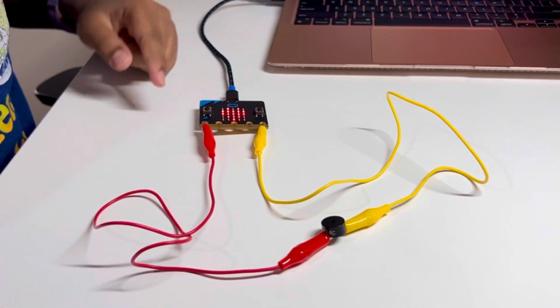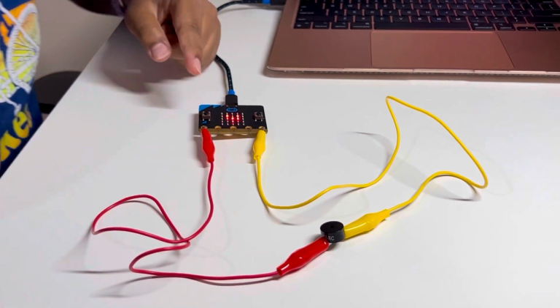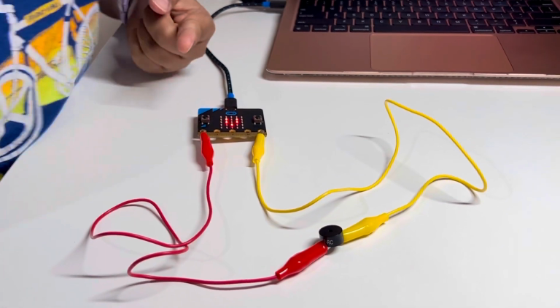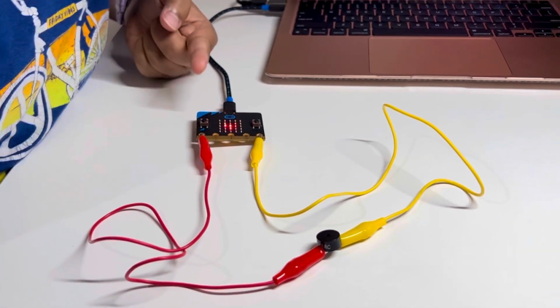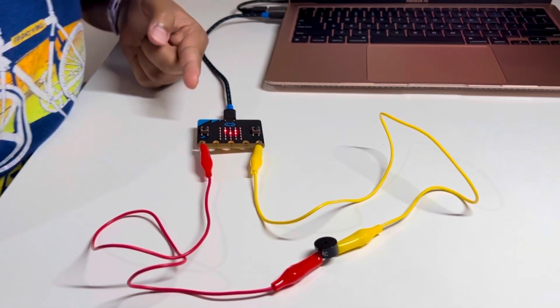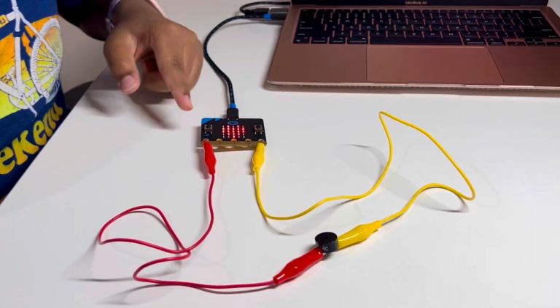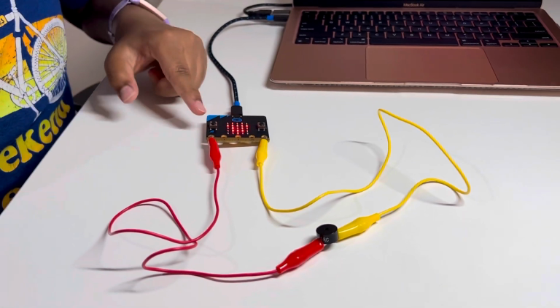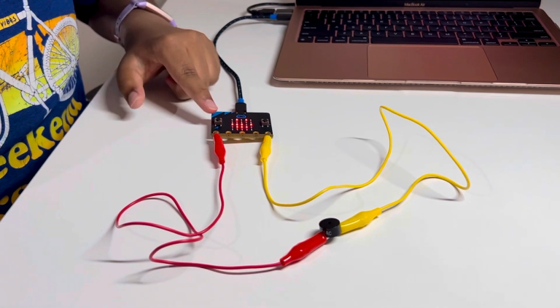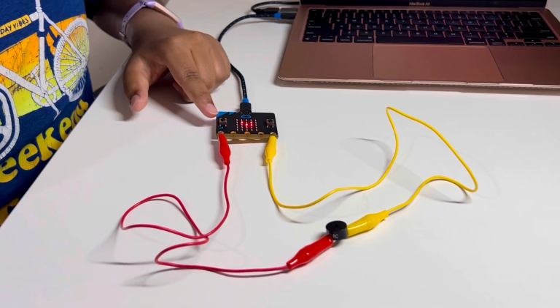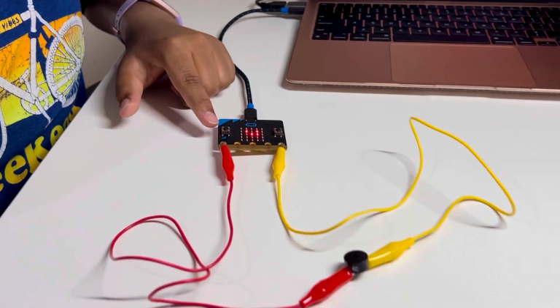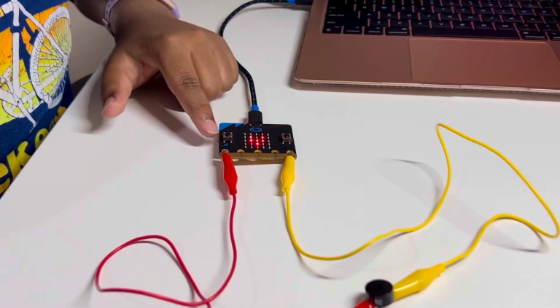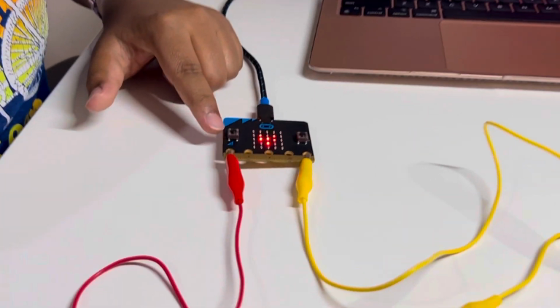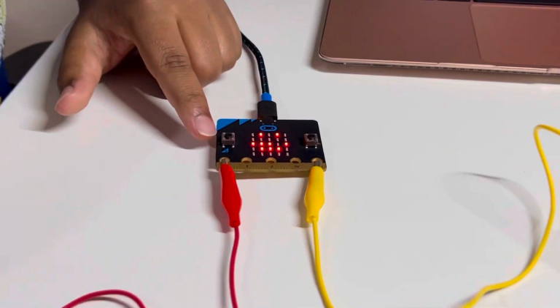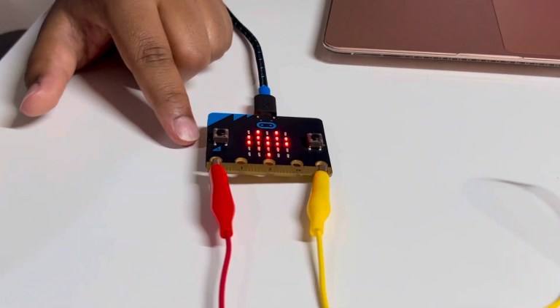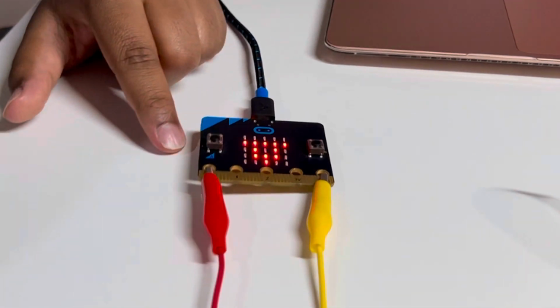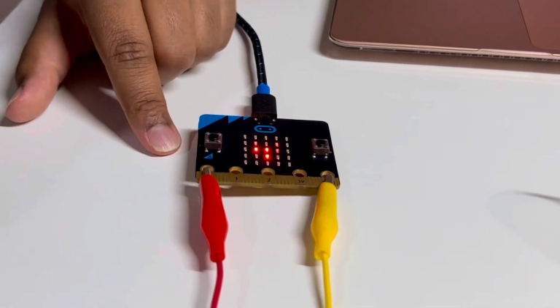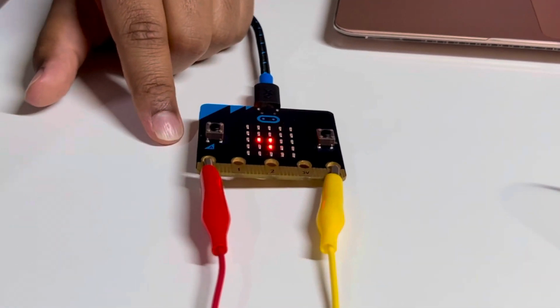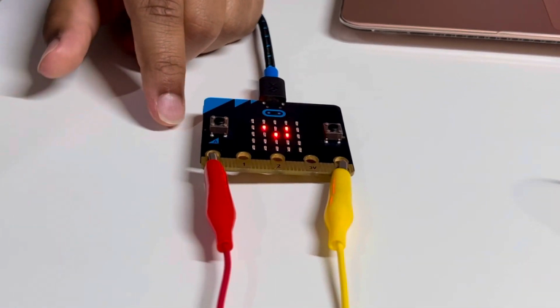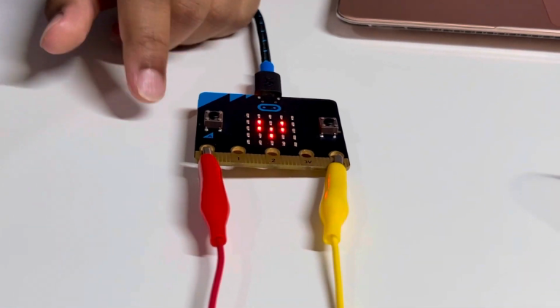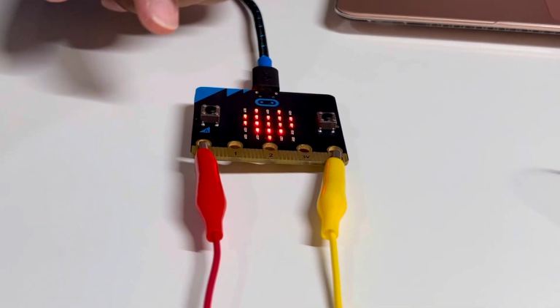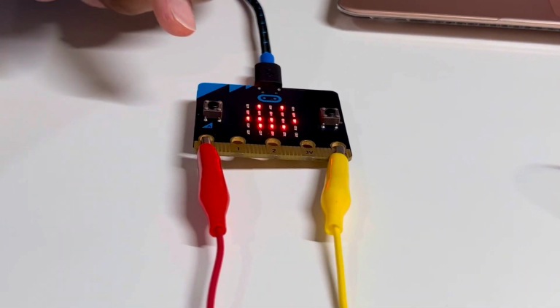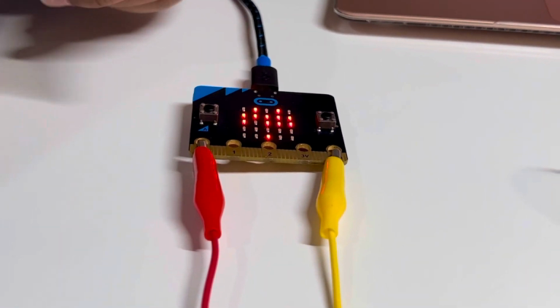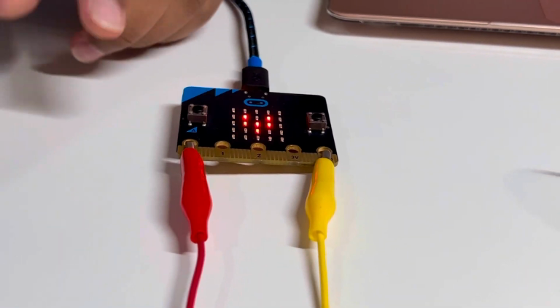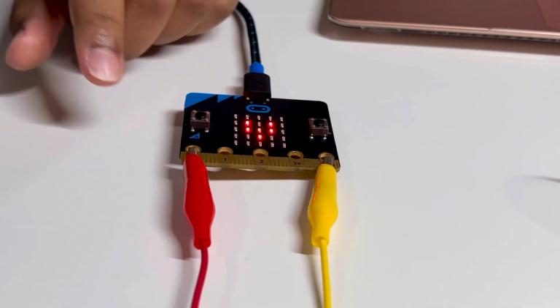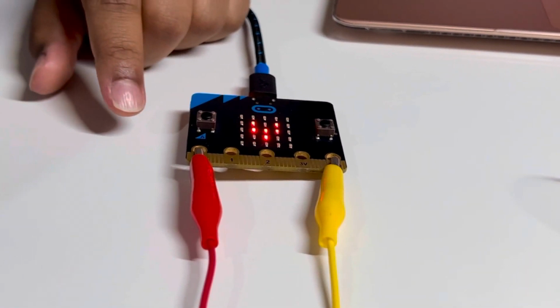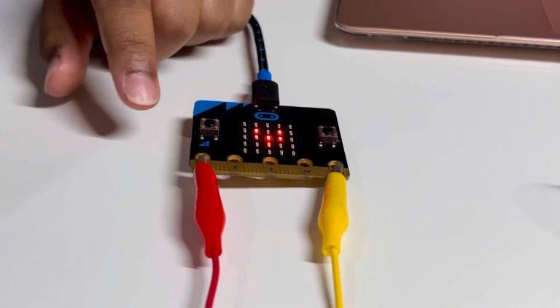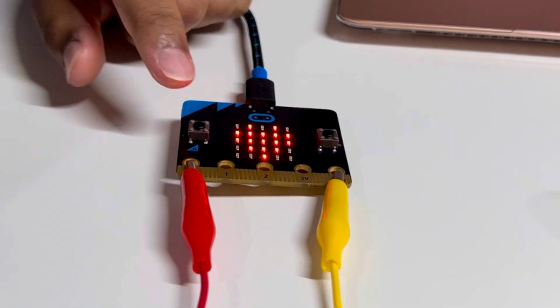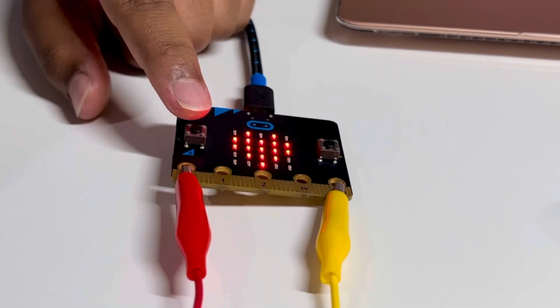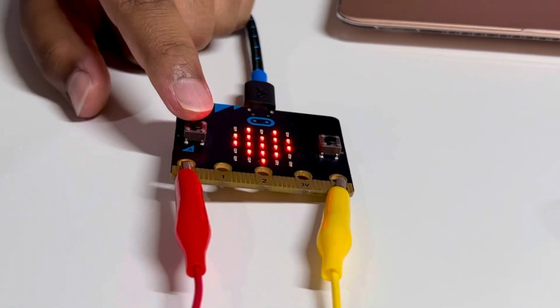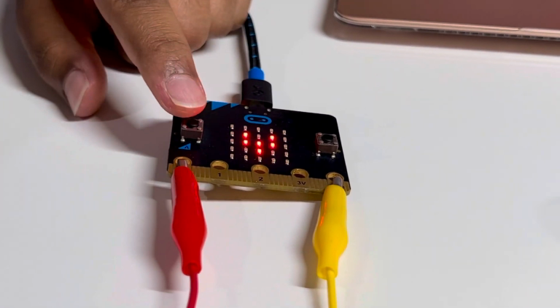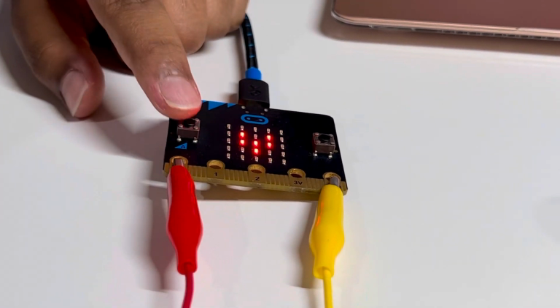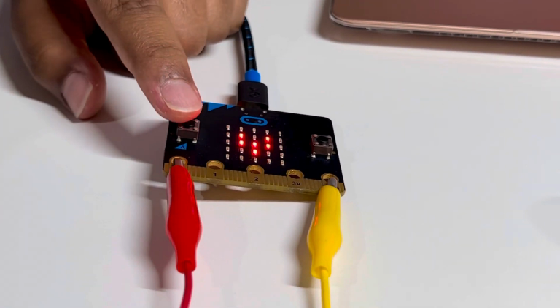When you press A on the microbit, it plays the happy side of Pirate Stomp.